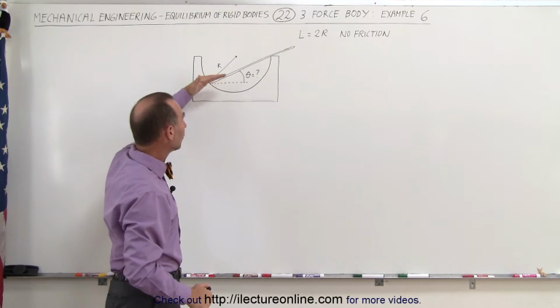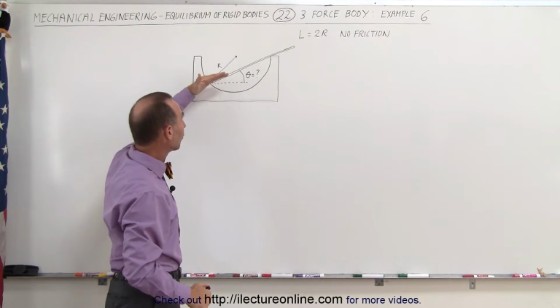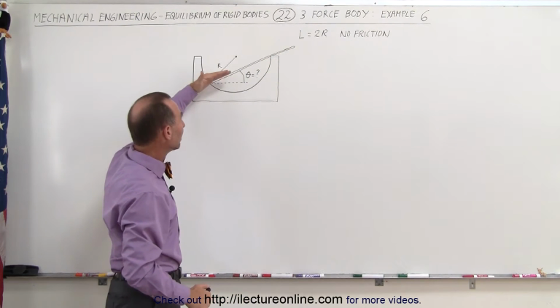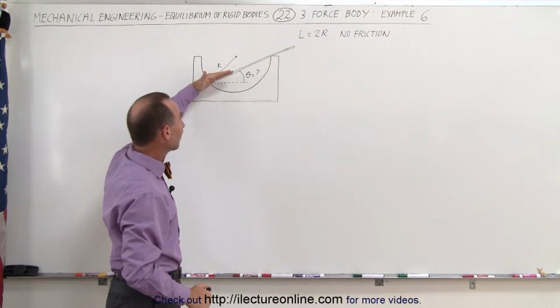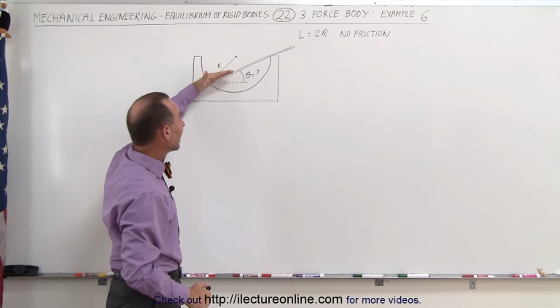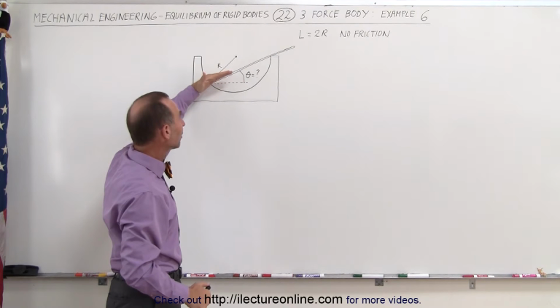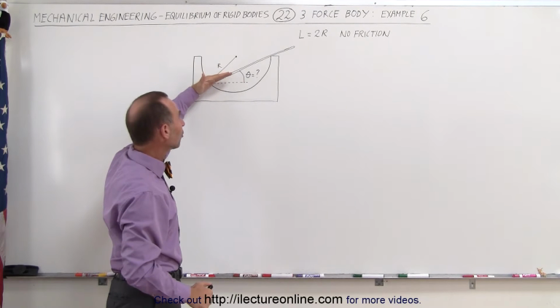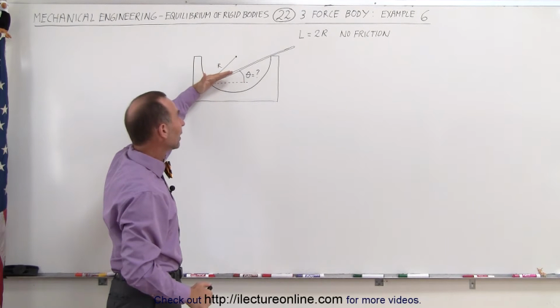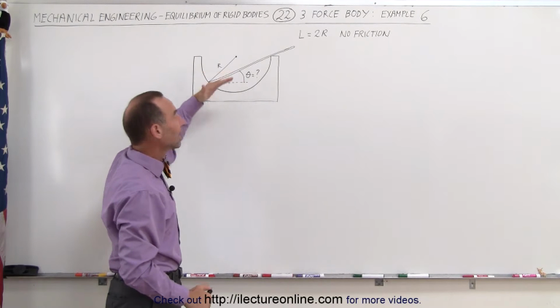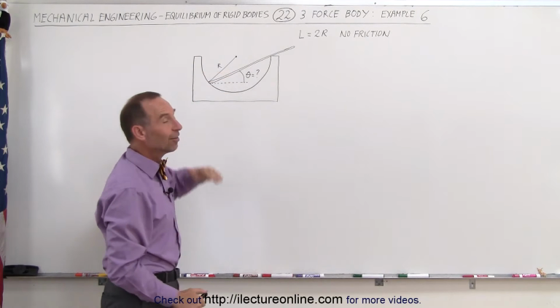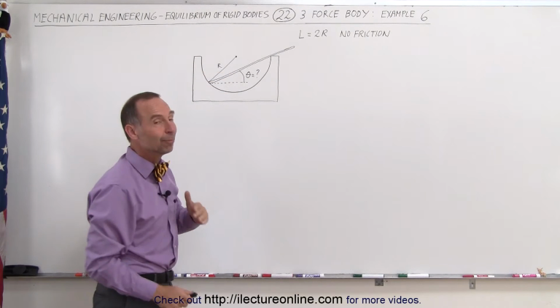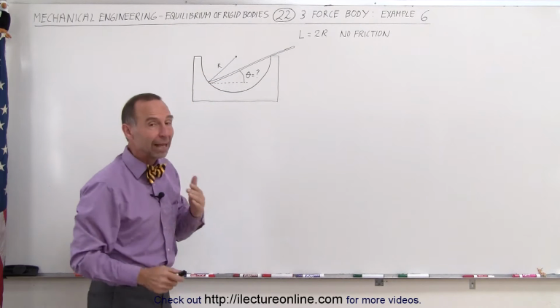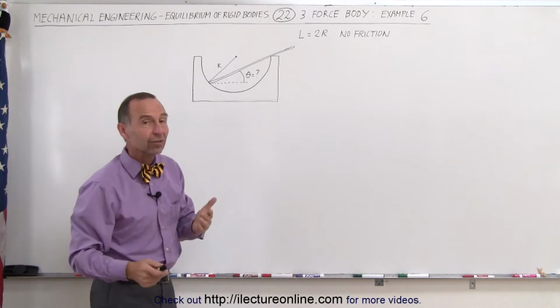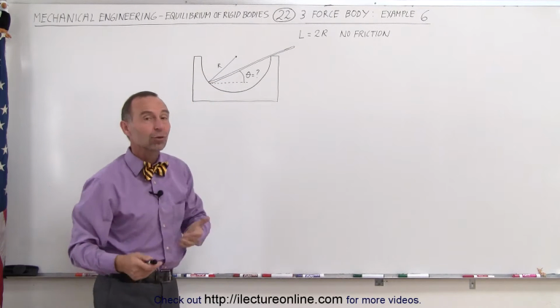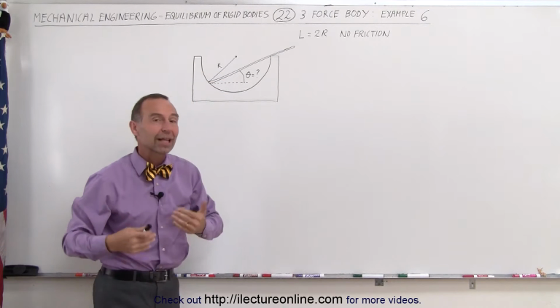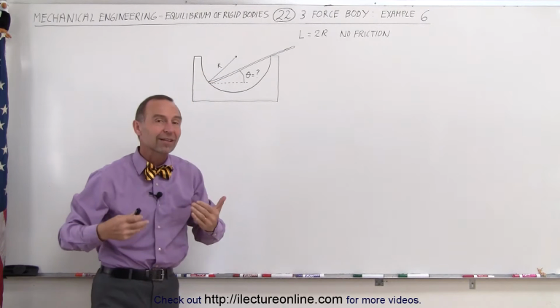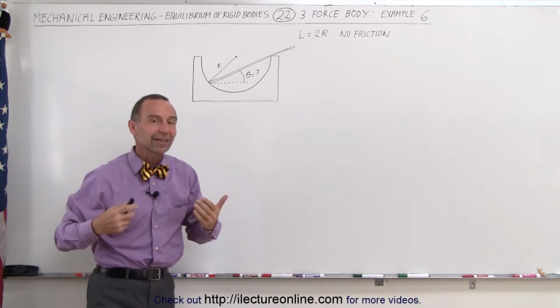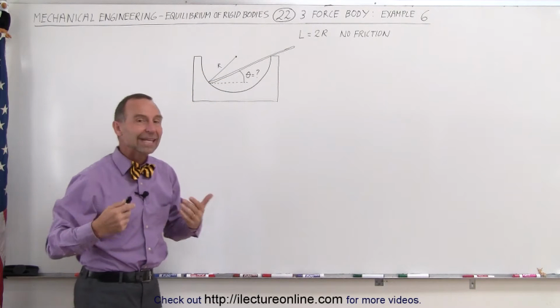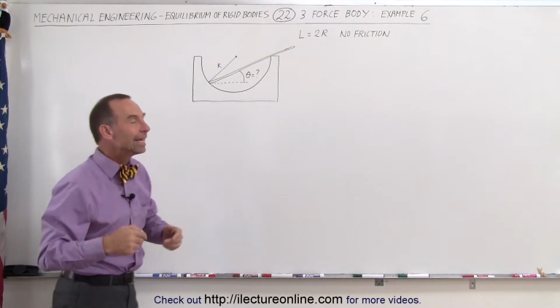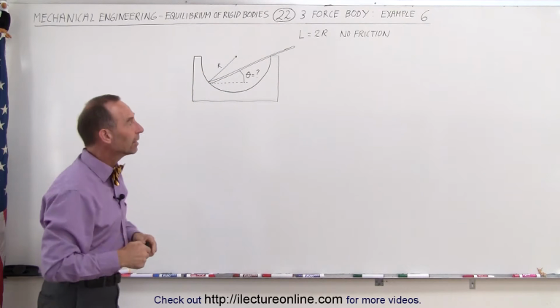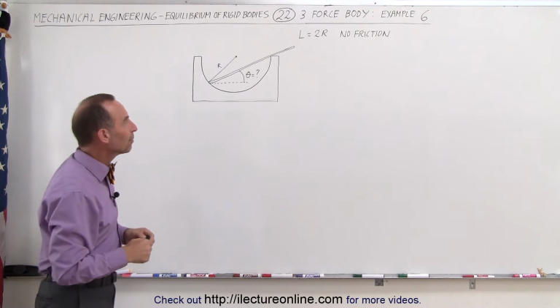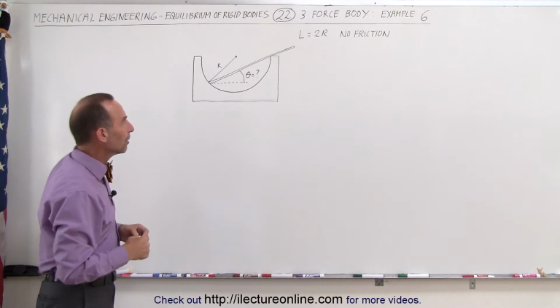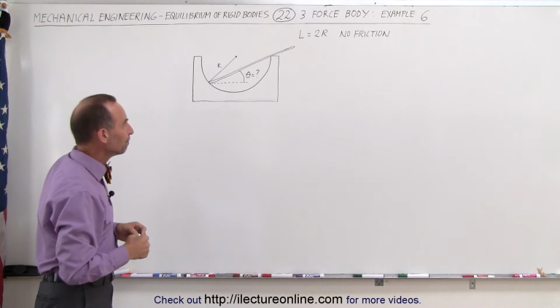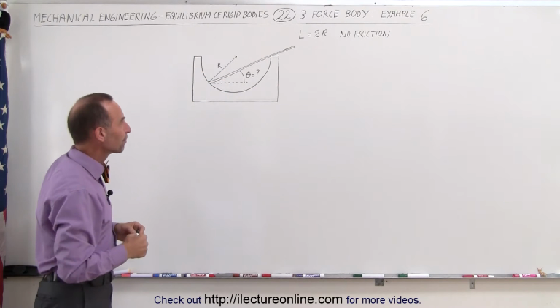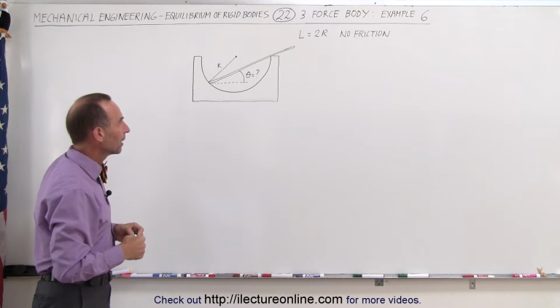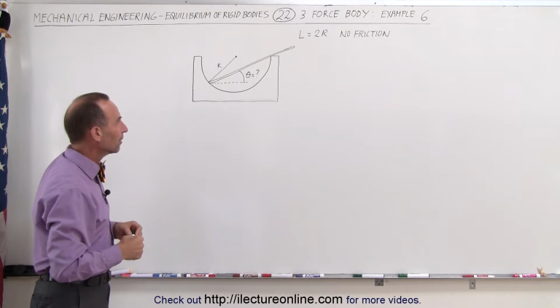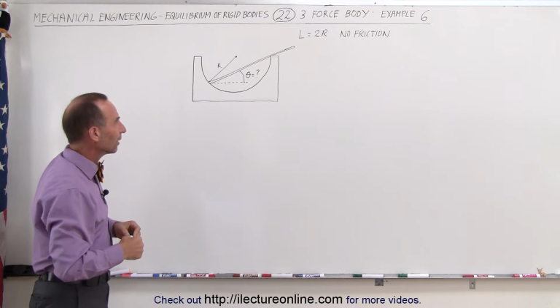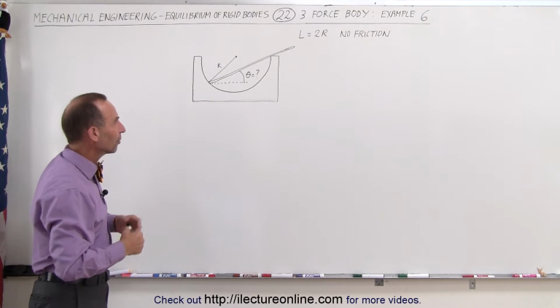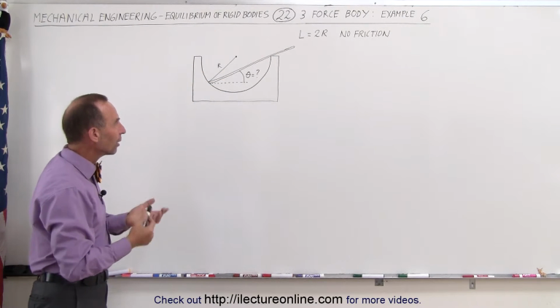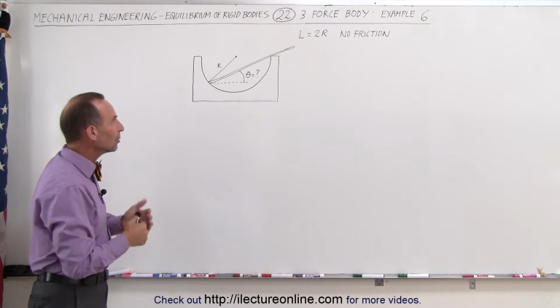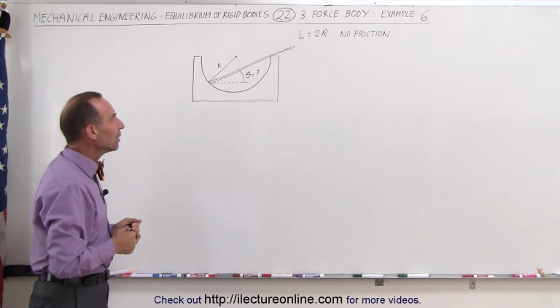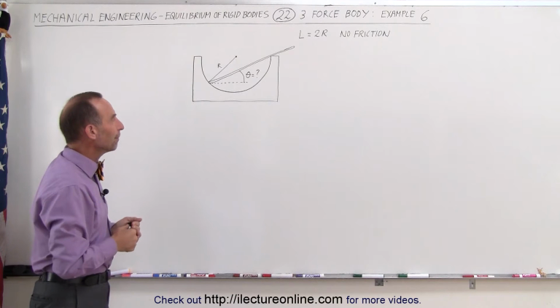We need to find the angle such that the rod is balanced — that it's in equilibrium. How do we do that?